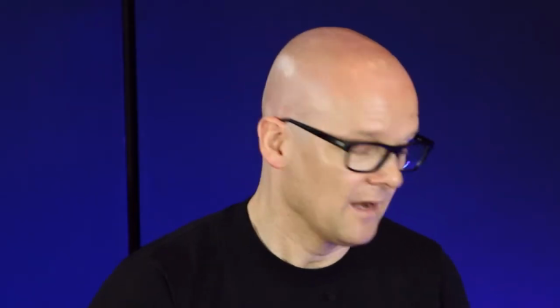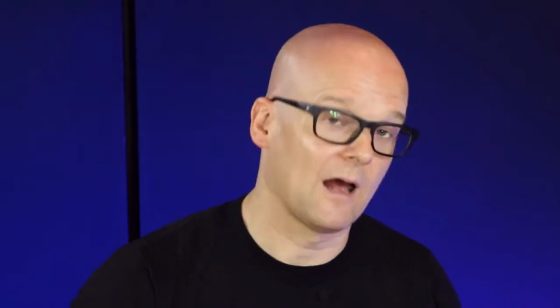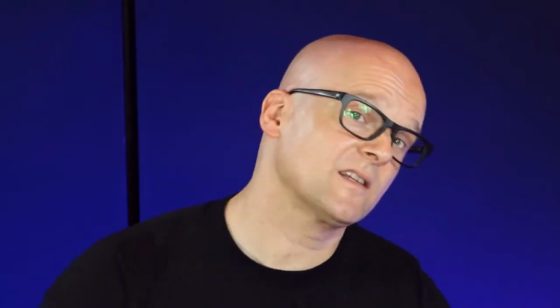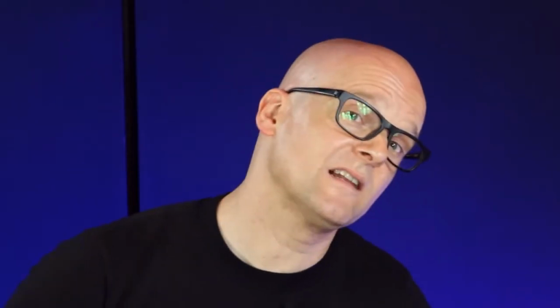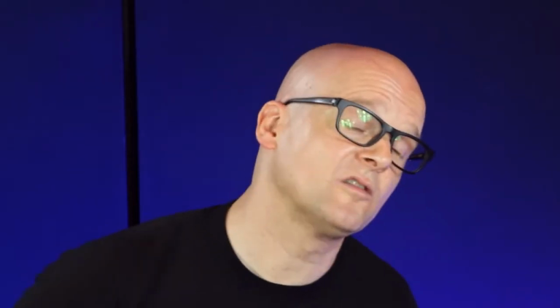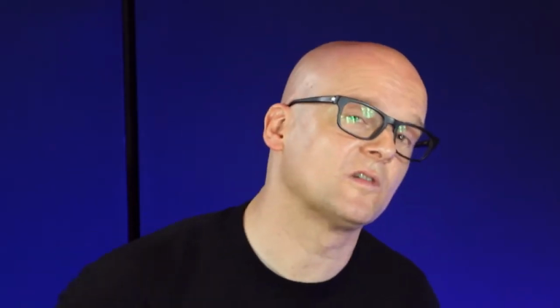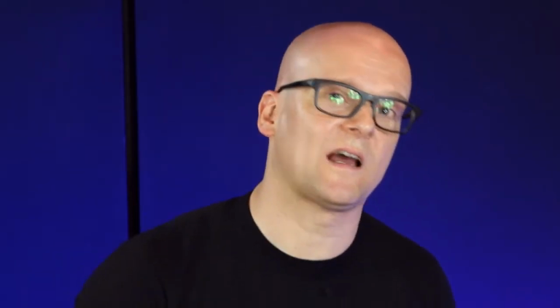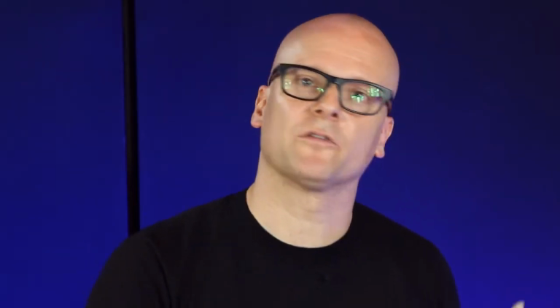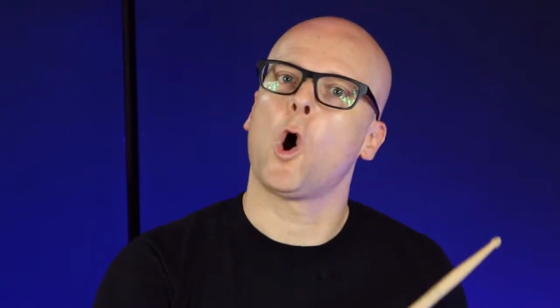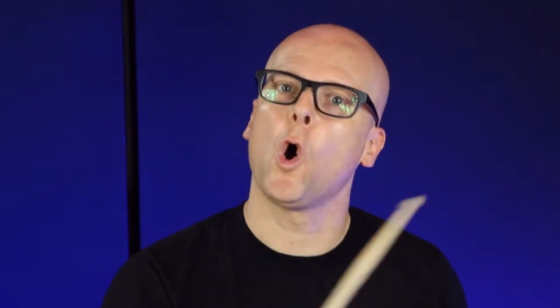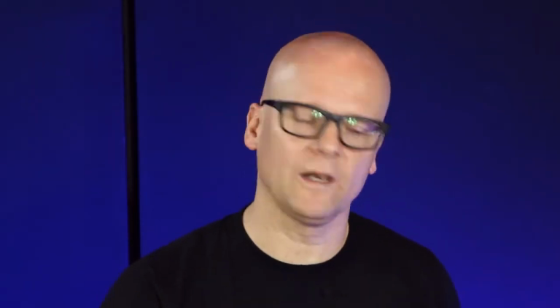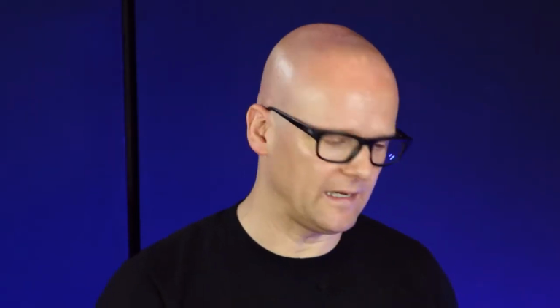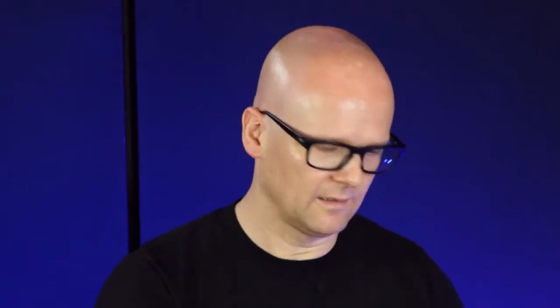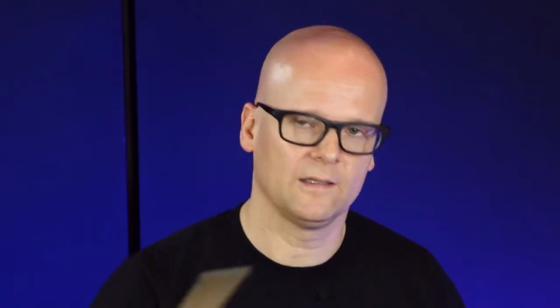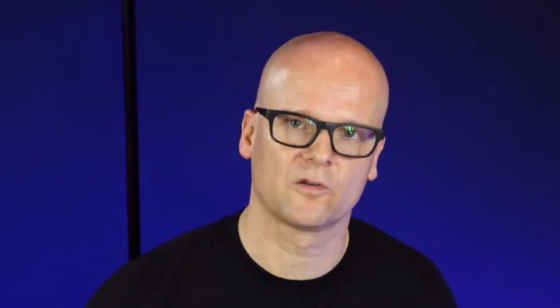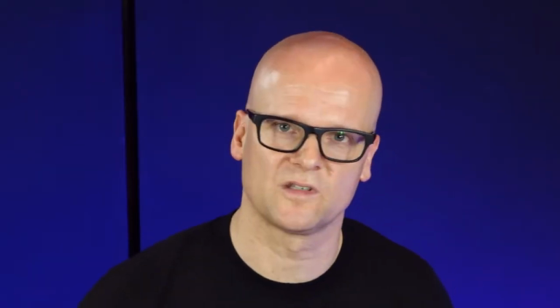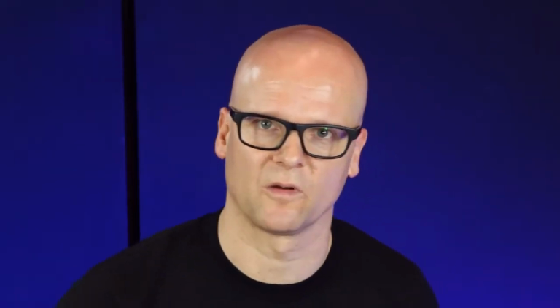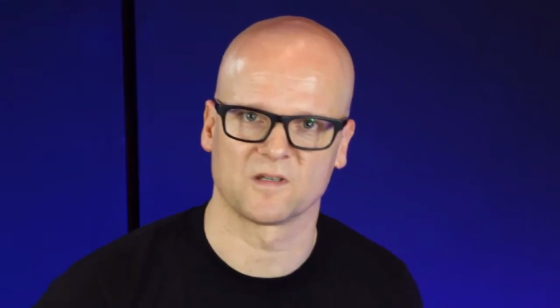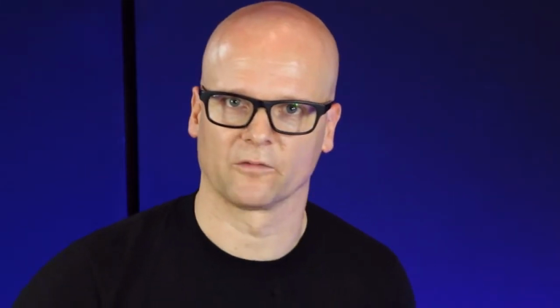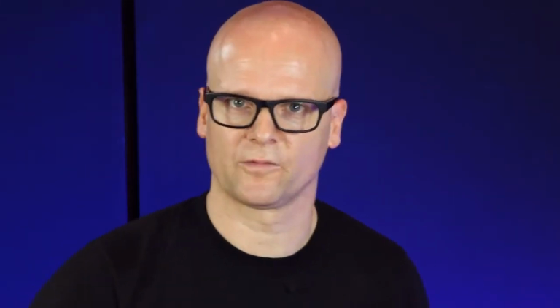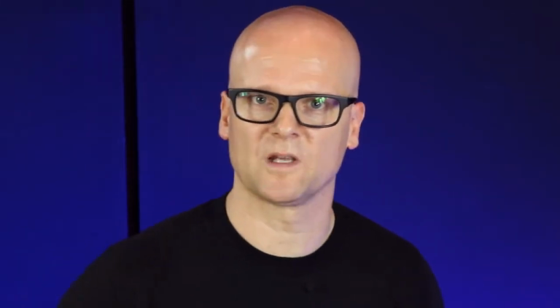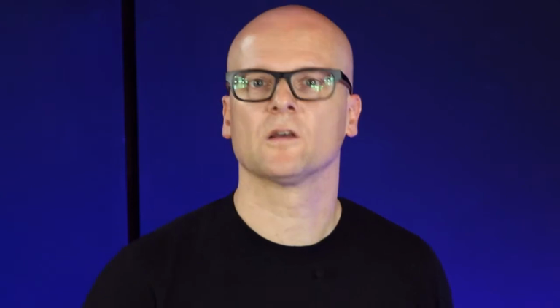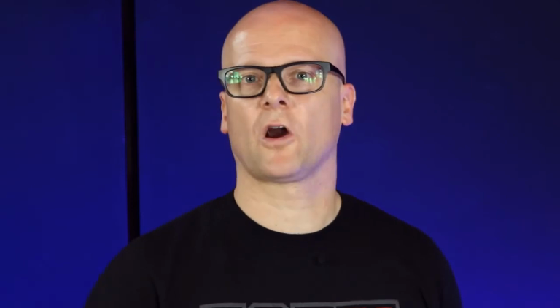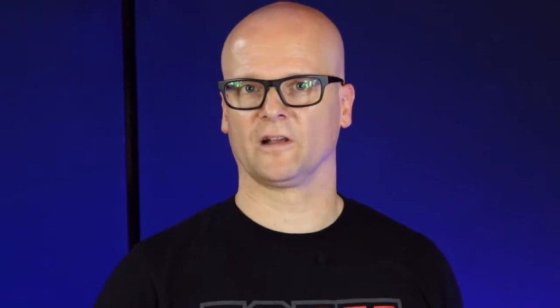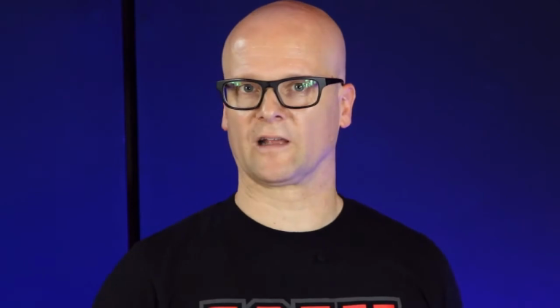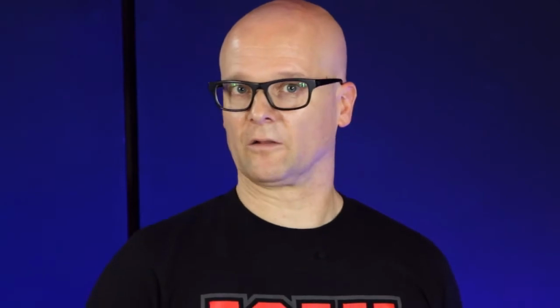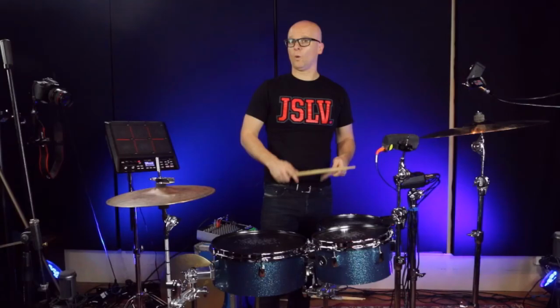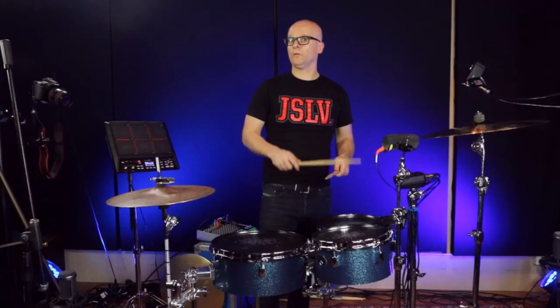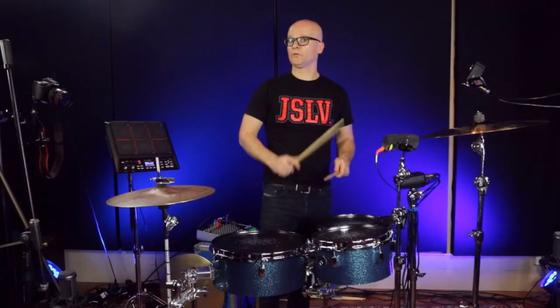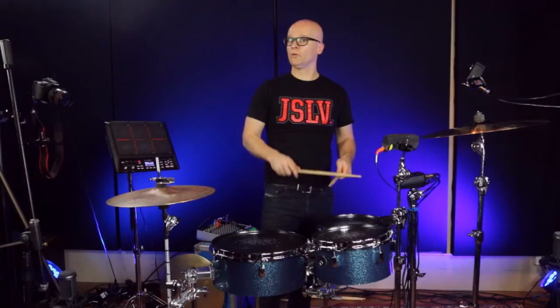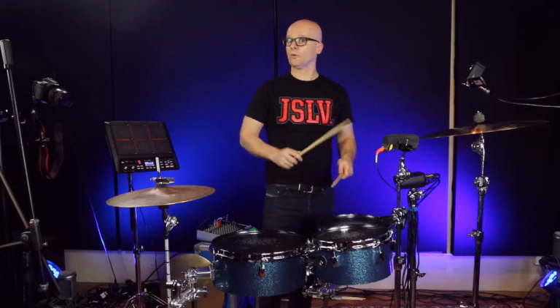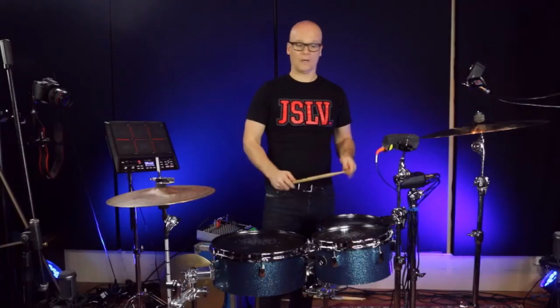Now let's listen to the sound, only the acoustic drum sound from this cocktail kit. One, two, three!